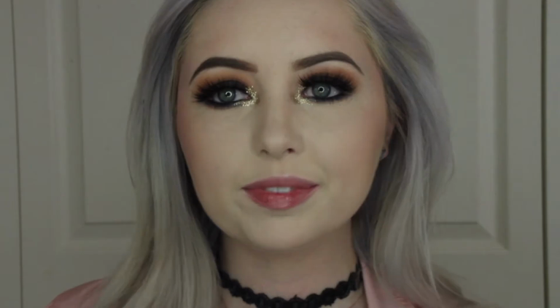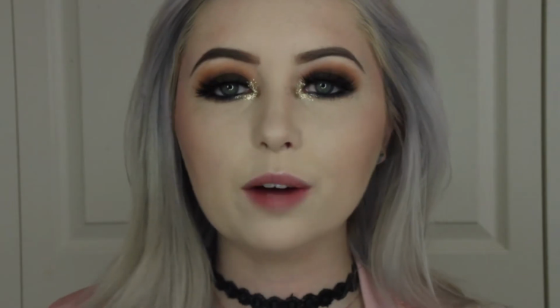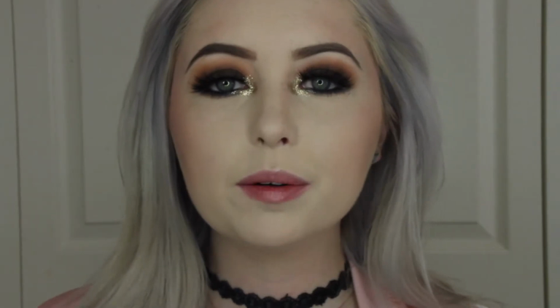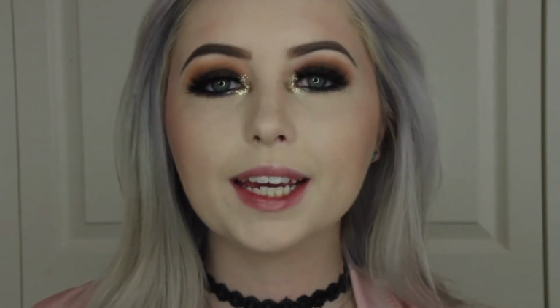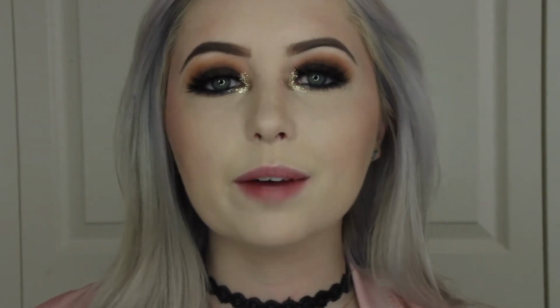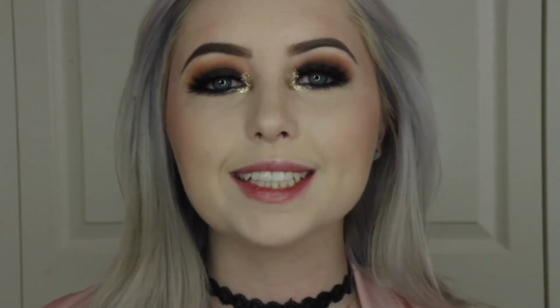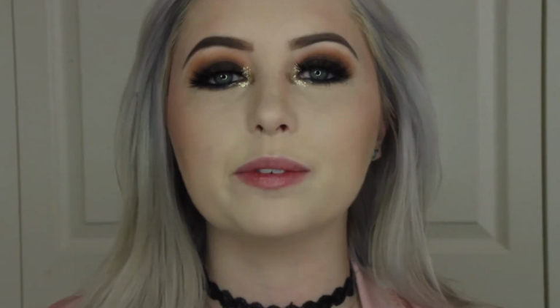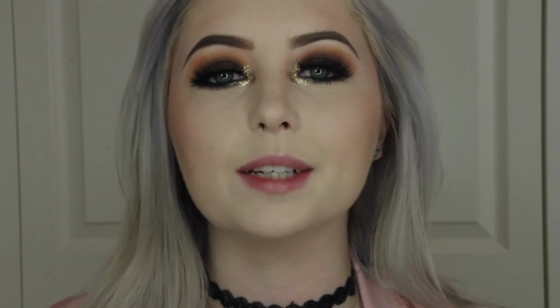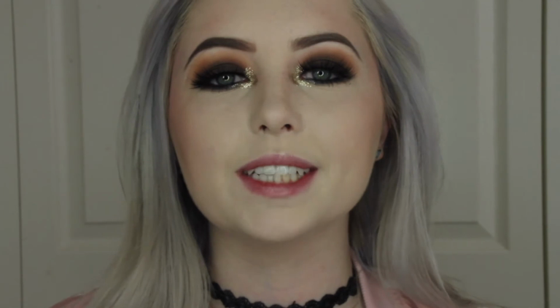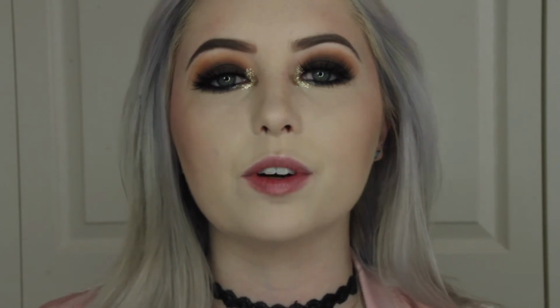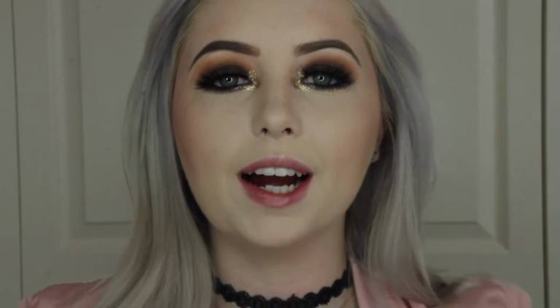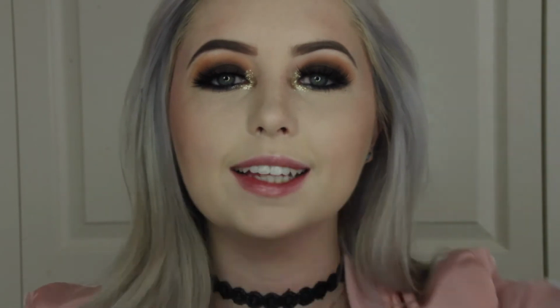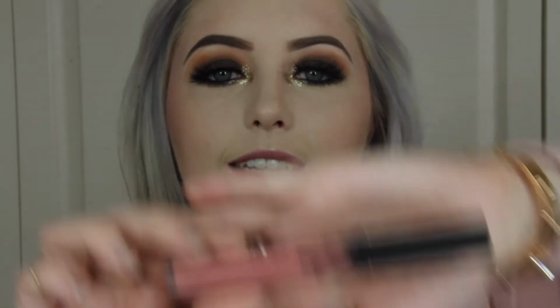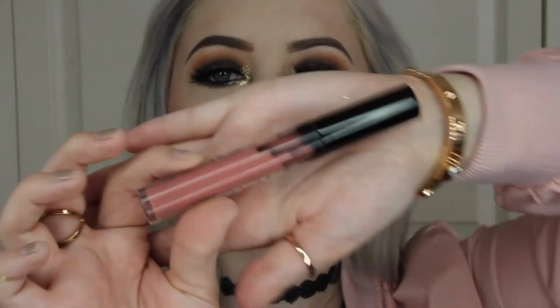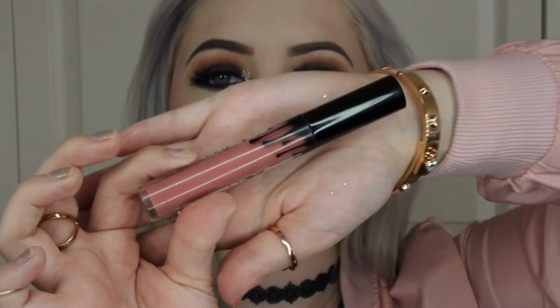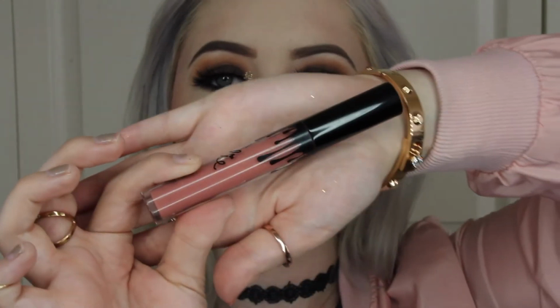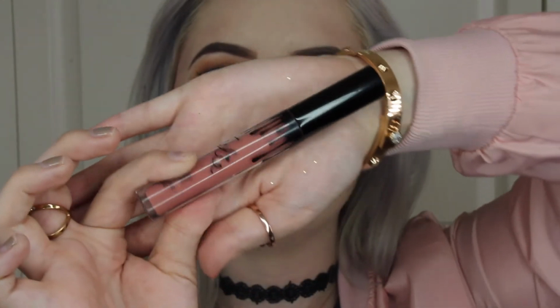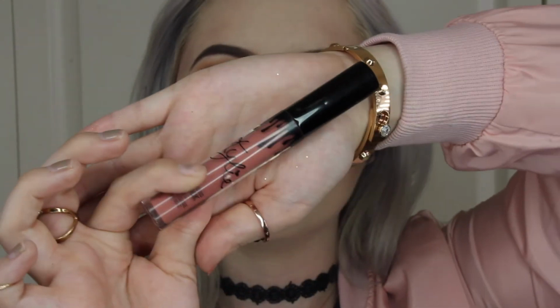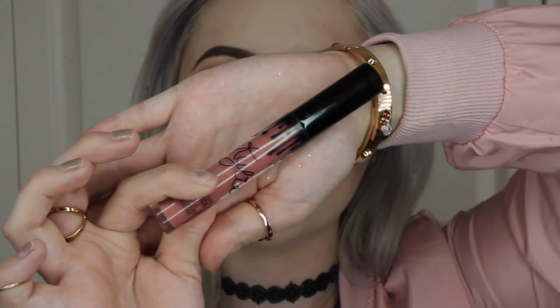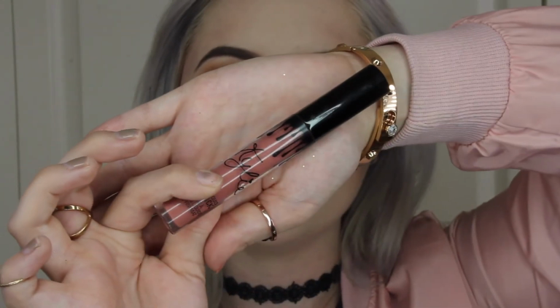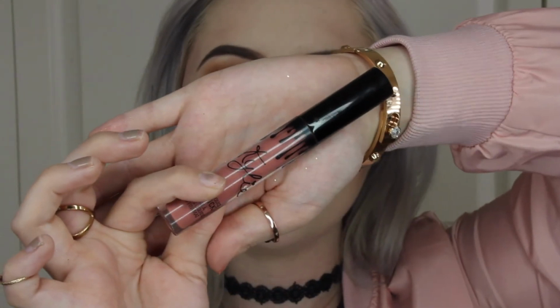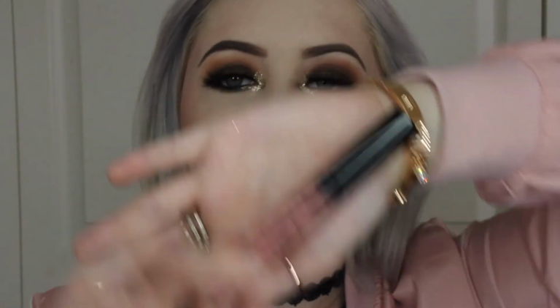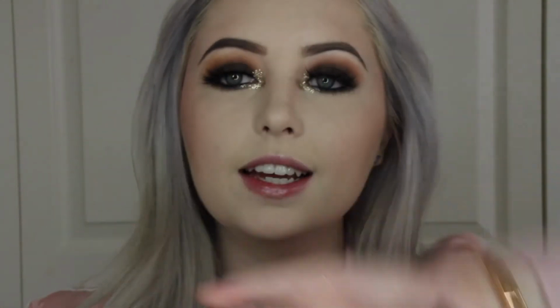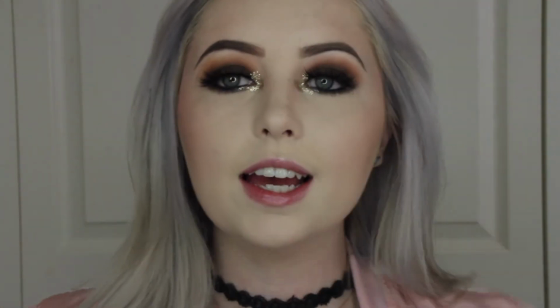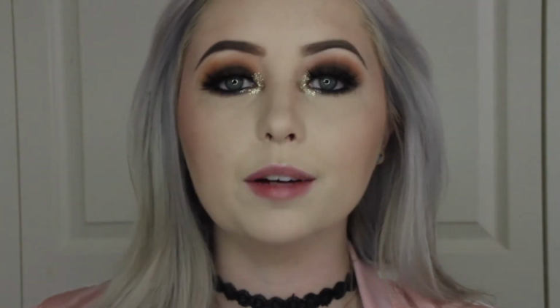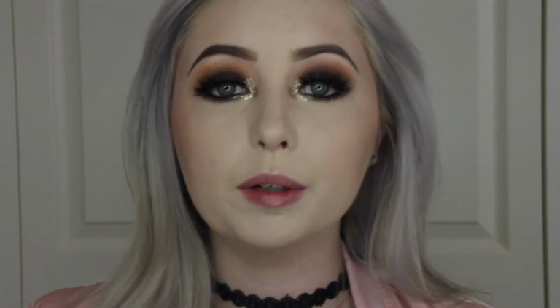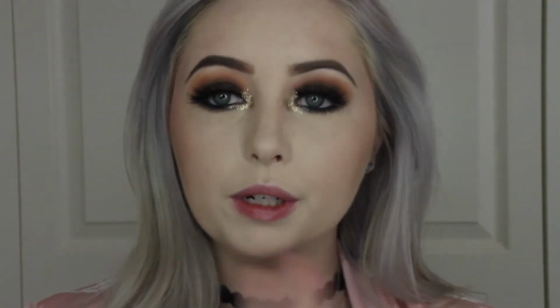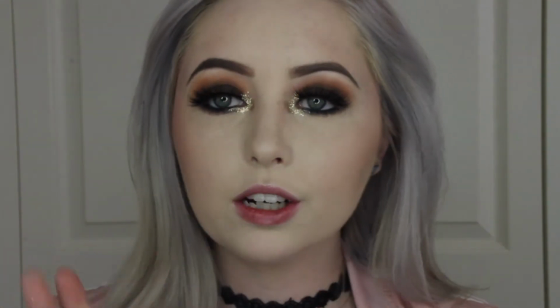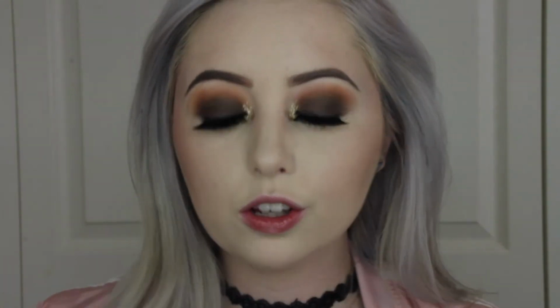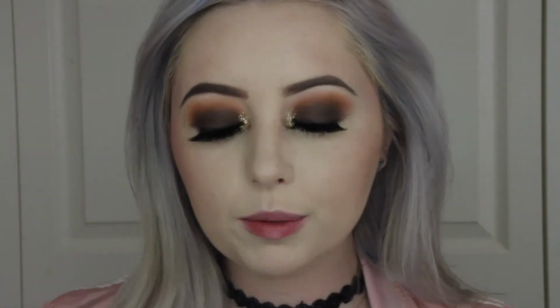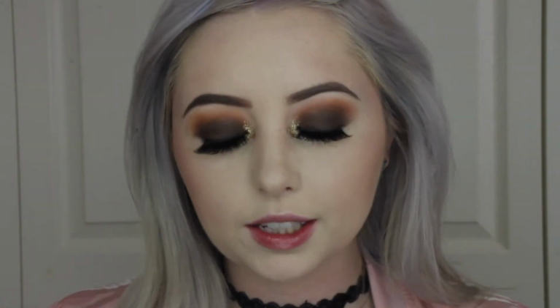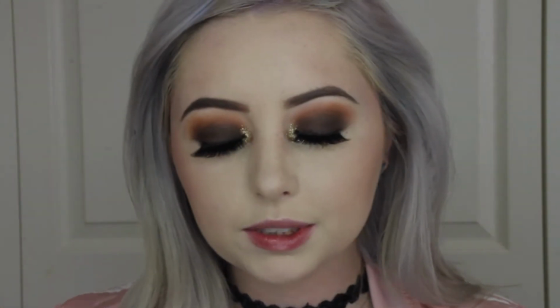Now I'm going to be picking up this liquid lipstick from Kylie Cosmetics in the color Candy K and putting it all over my lips.